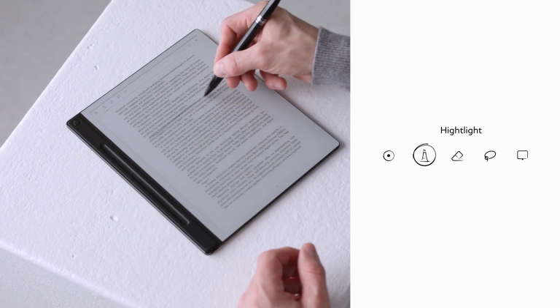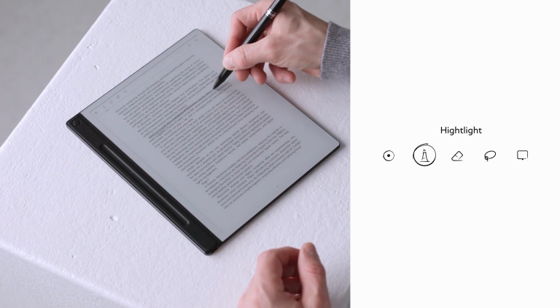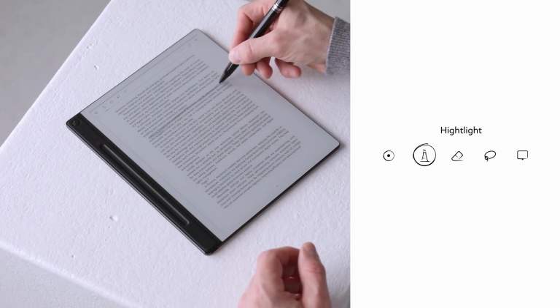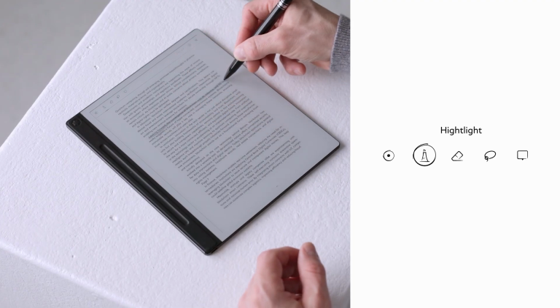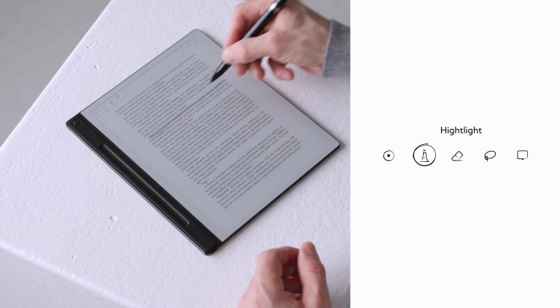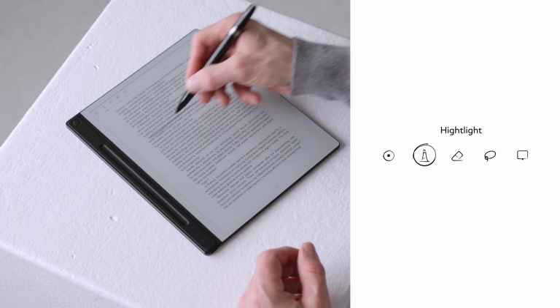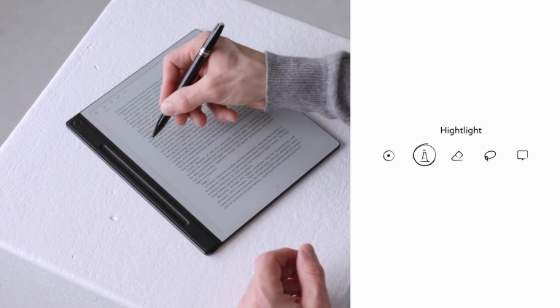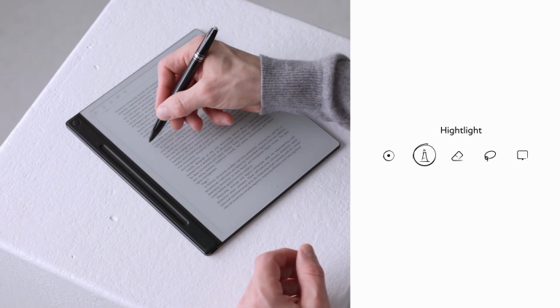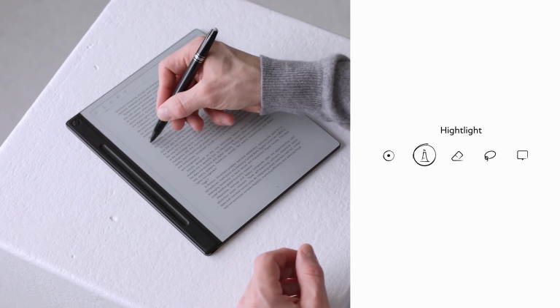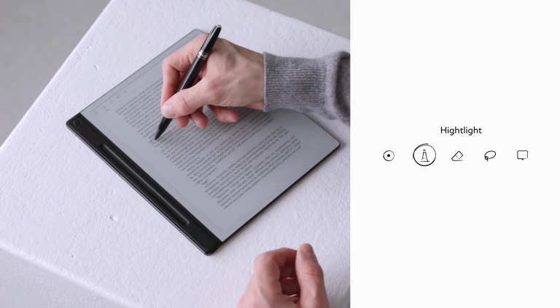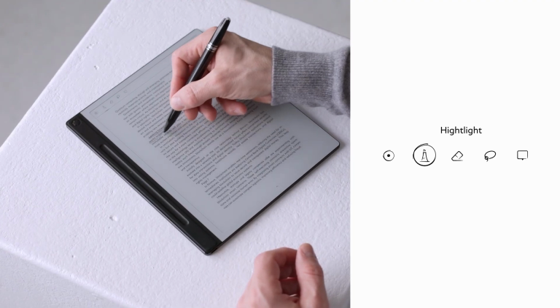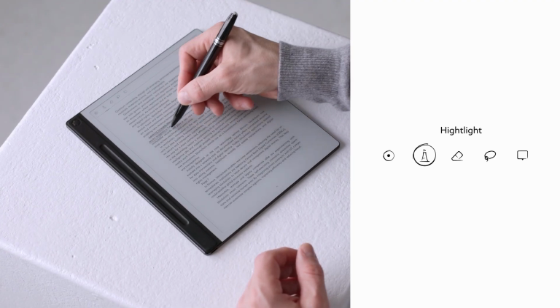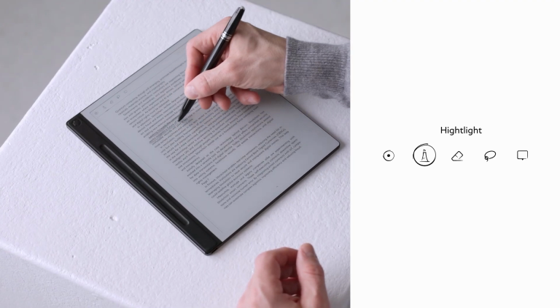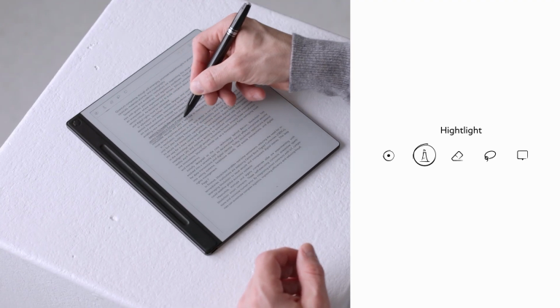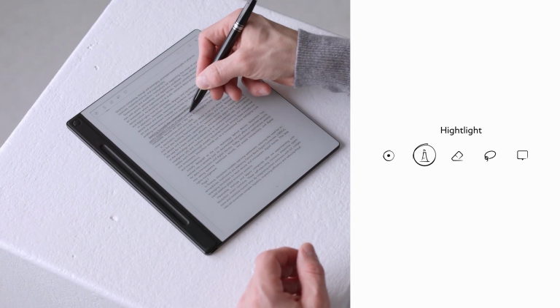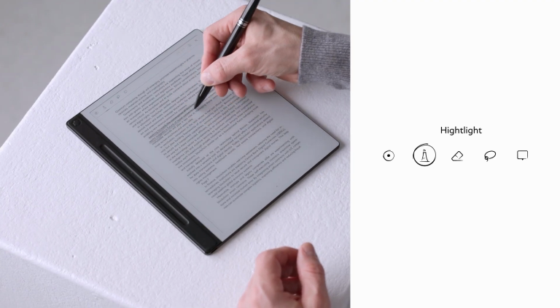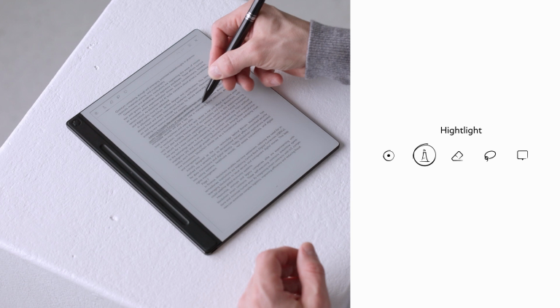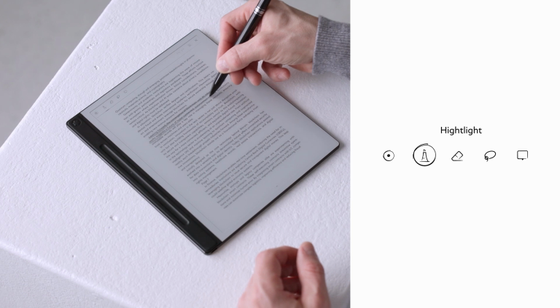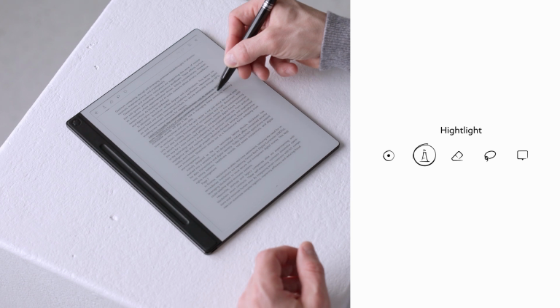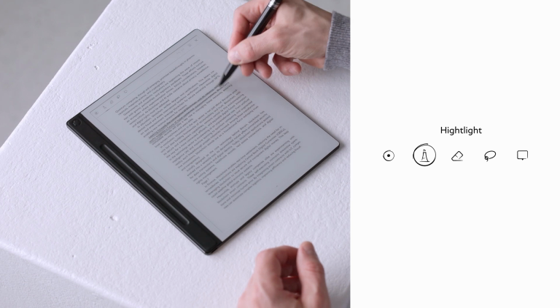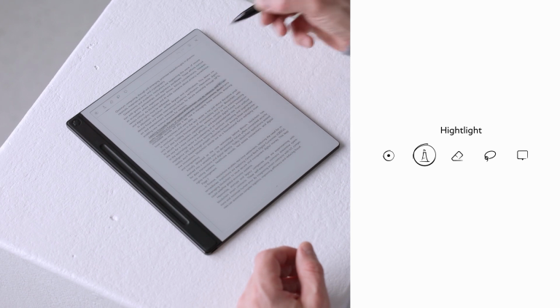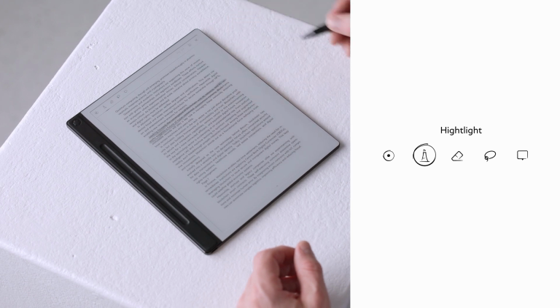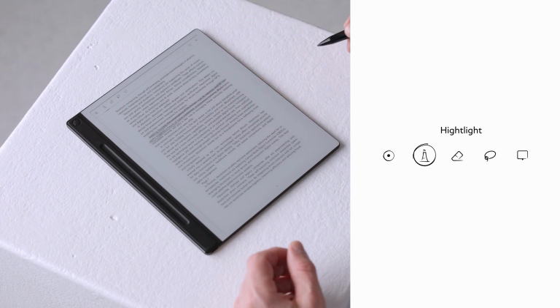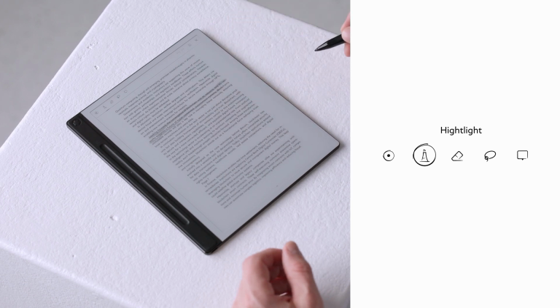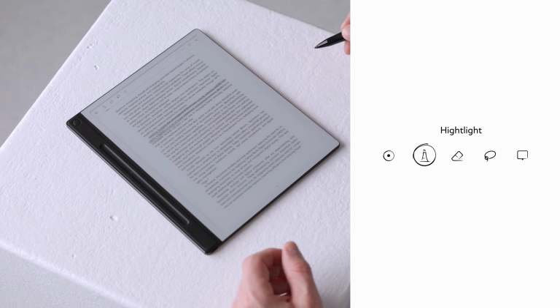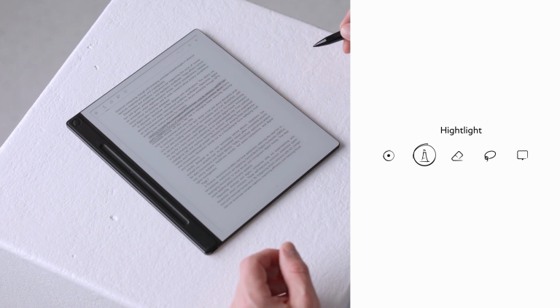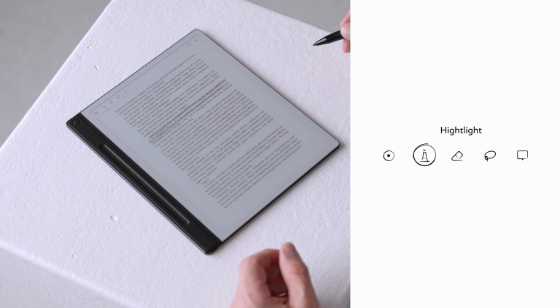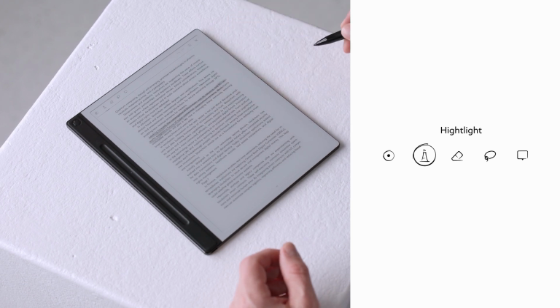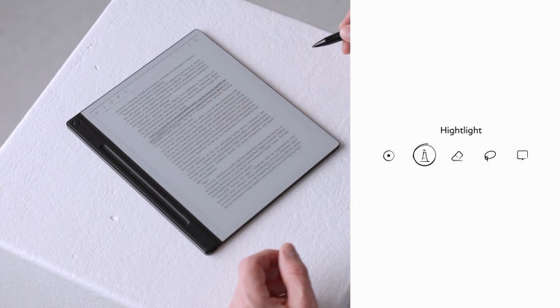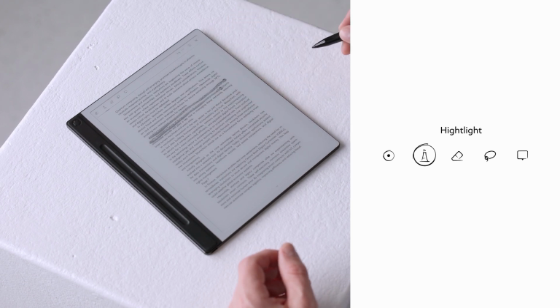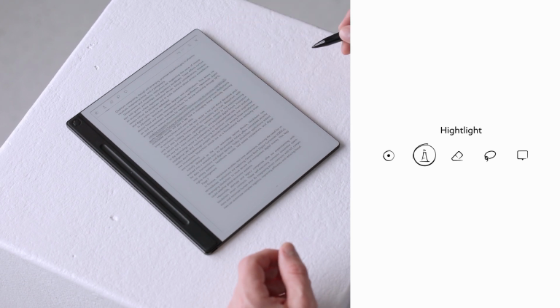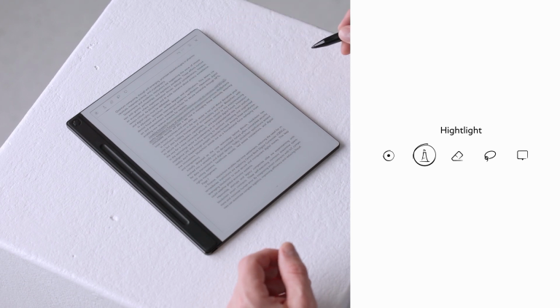To emphasize key information, choose the highlighter tool from the toolbar and drag your pen over the text you want to highlight.